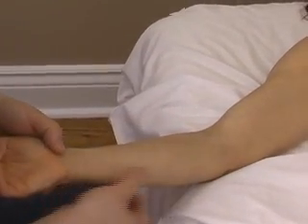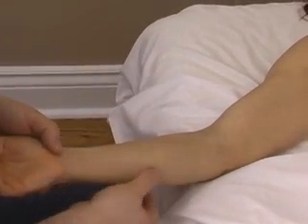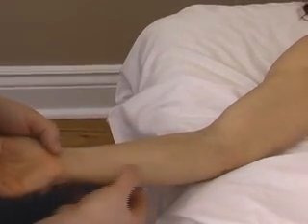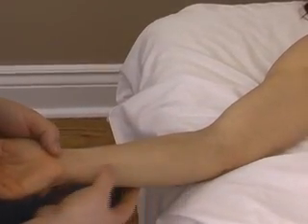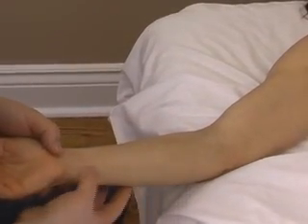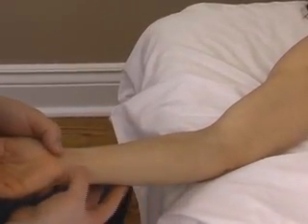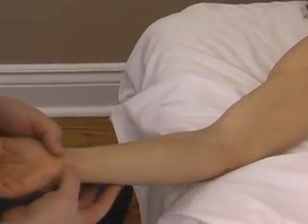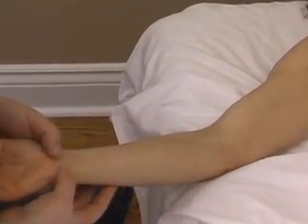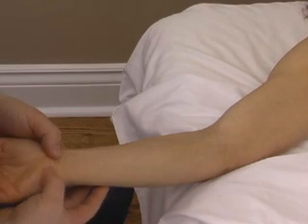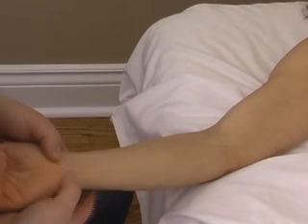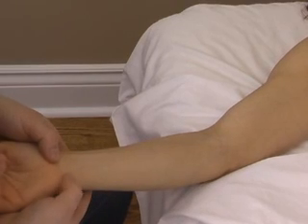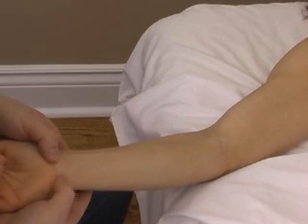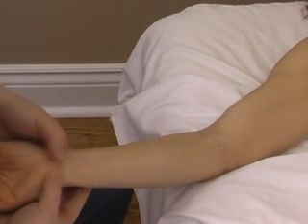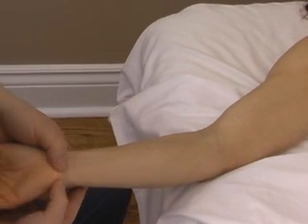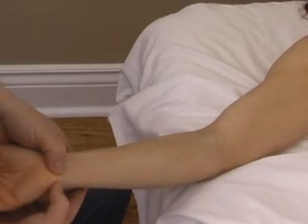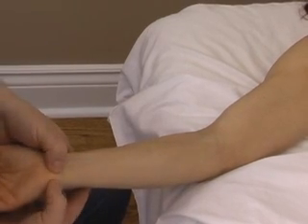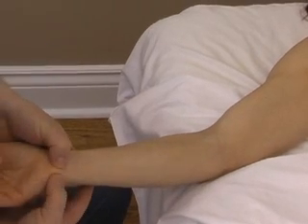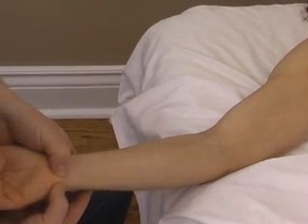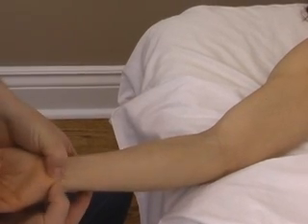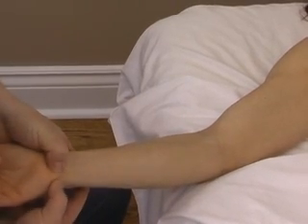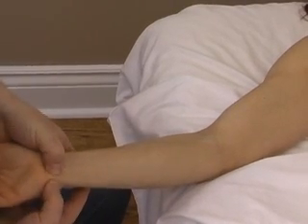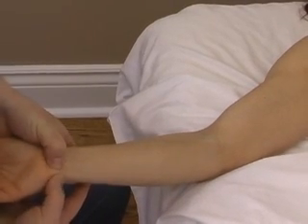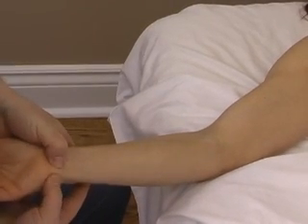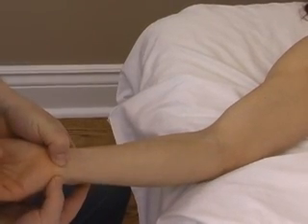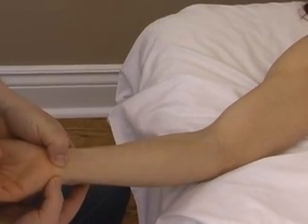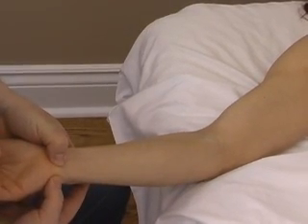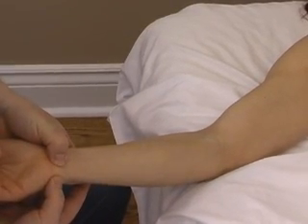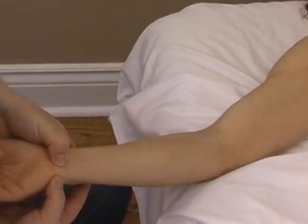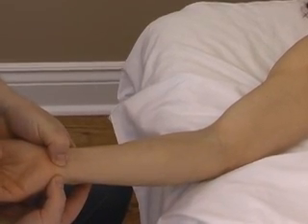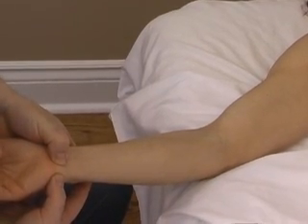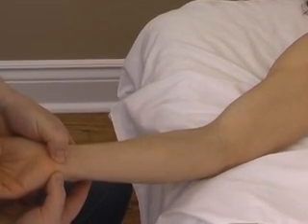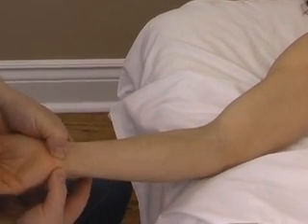The tendon inserts into the pisiform bone on the baby finger side of the wrist.